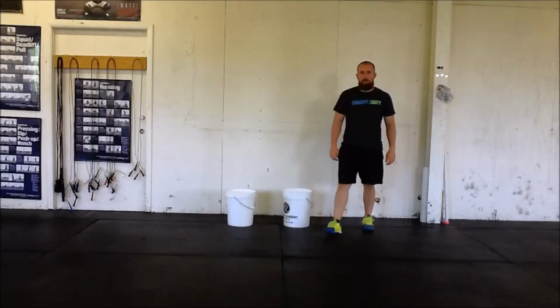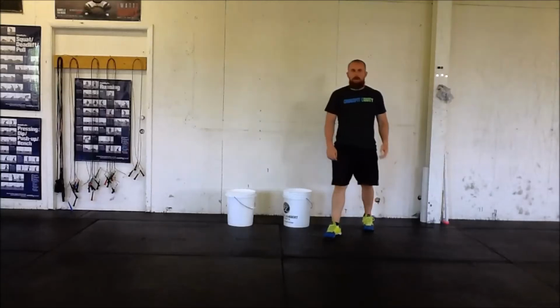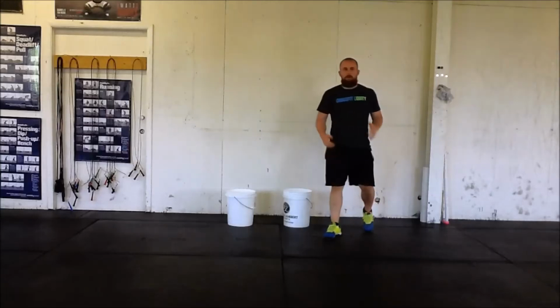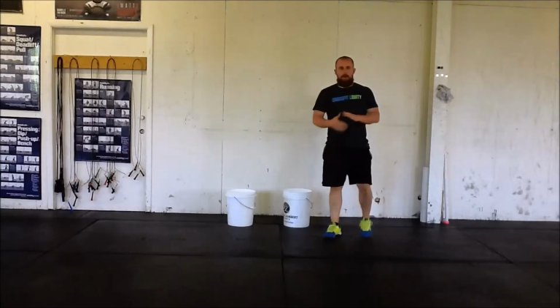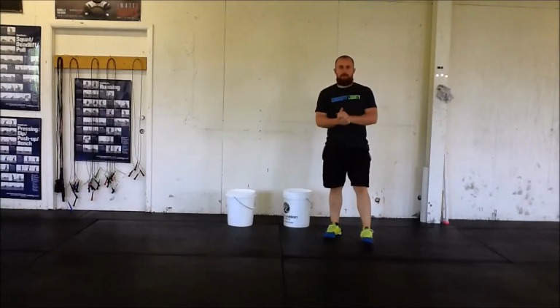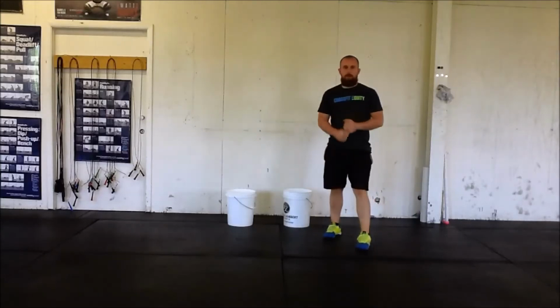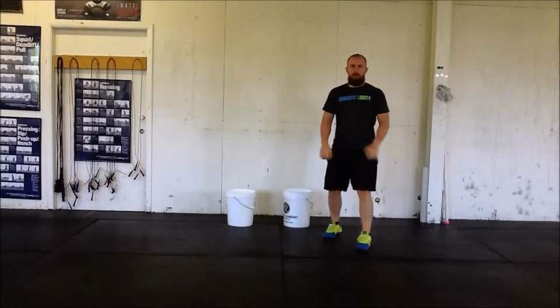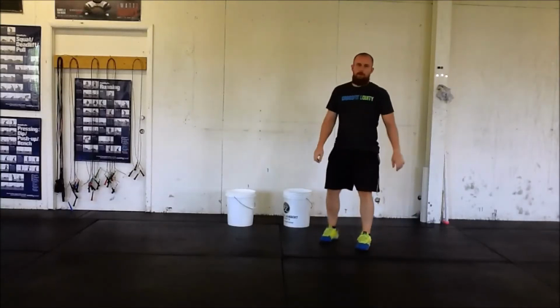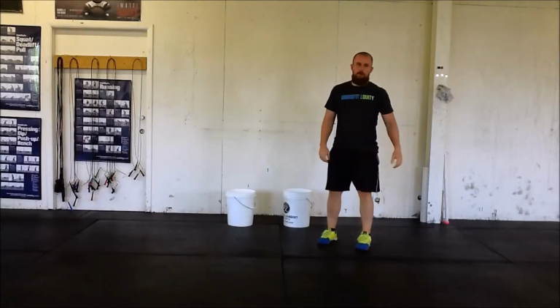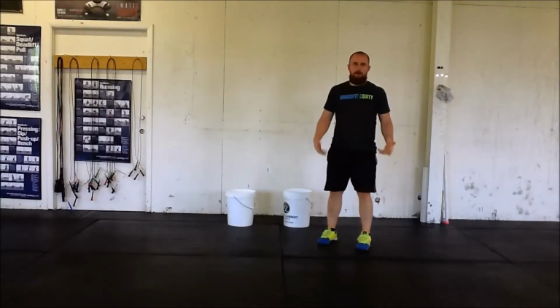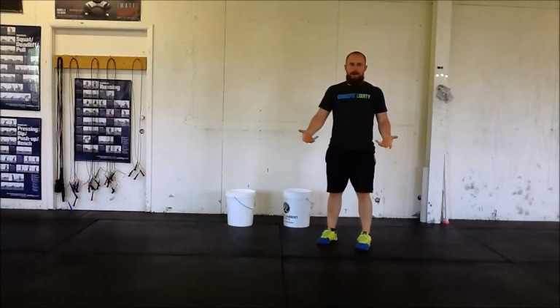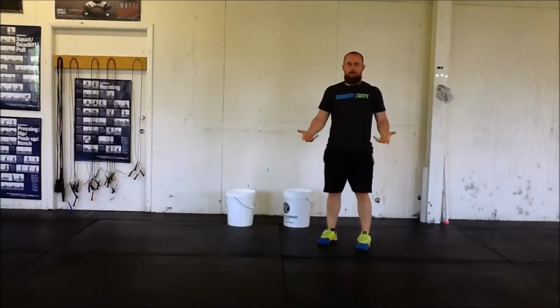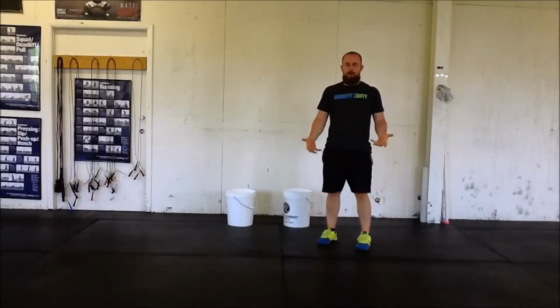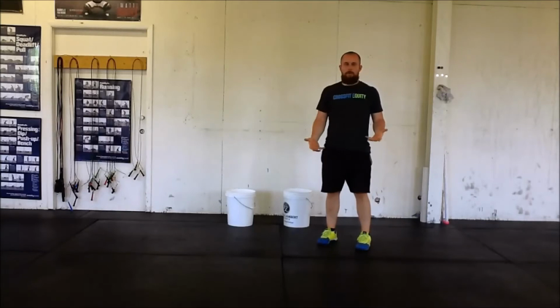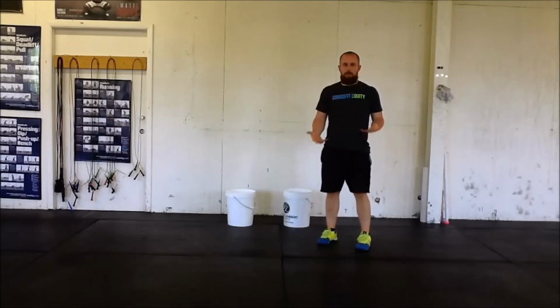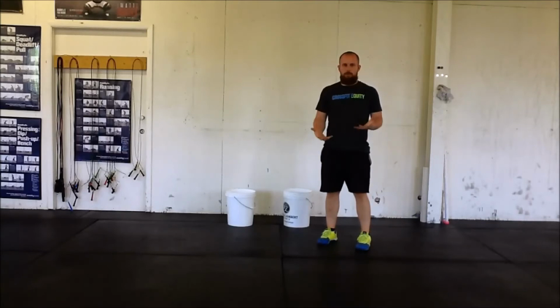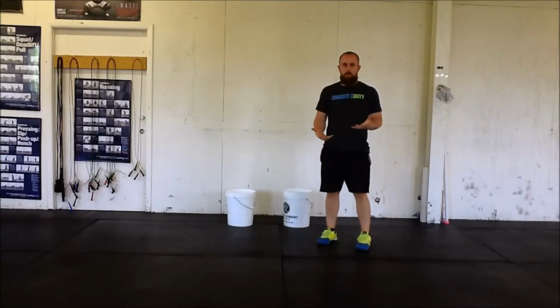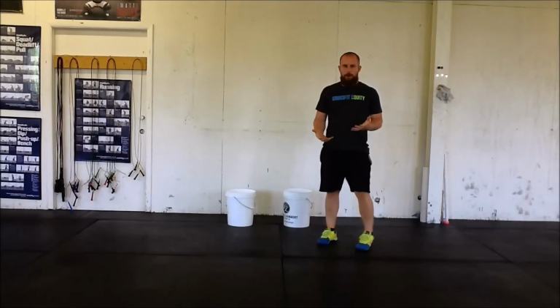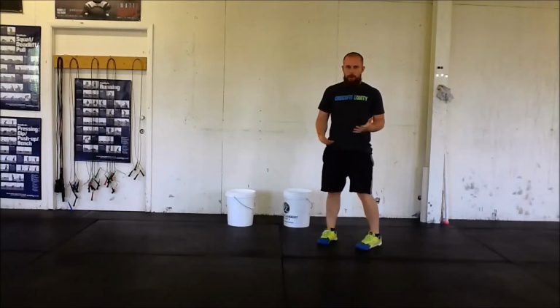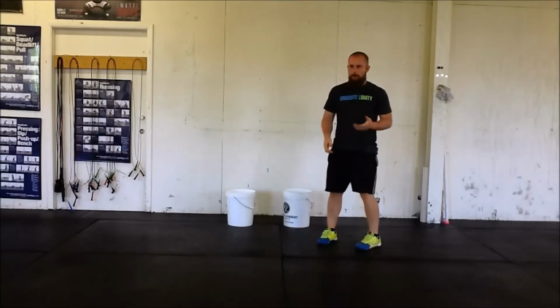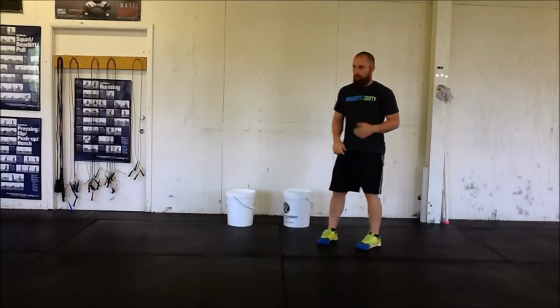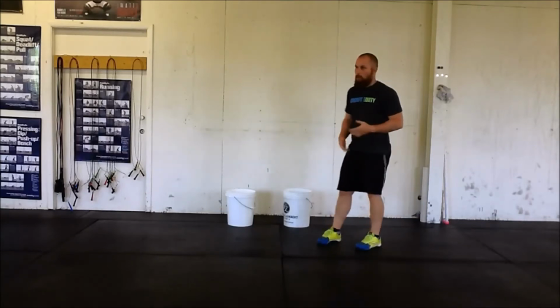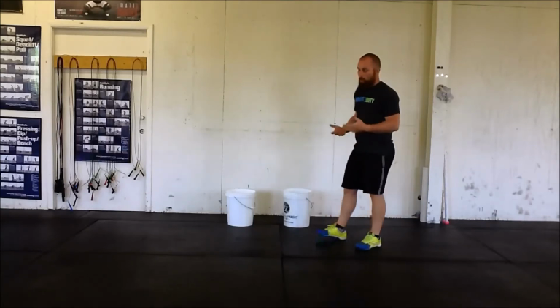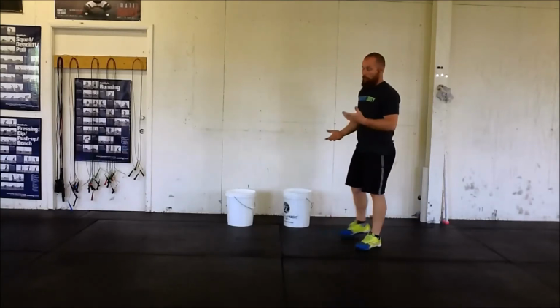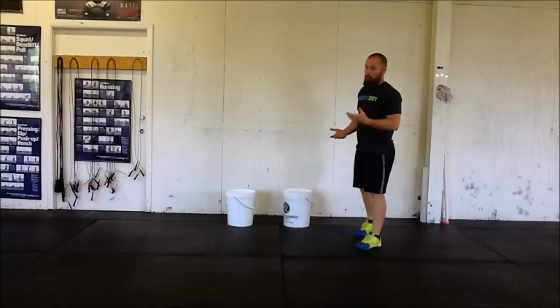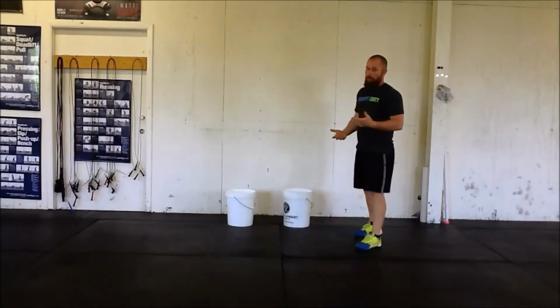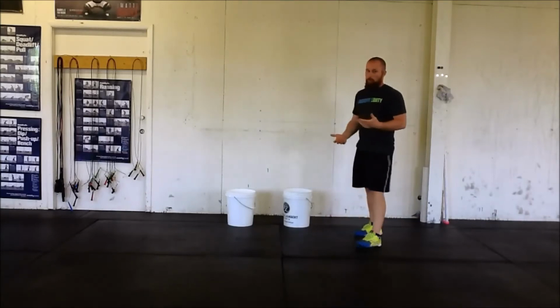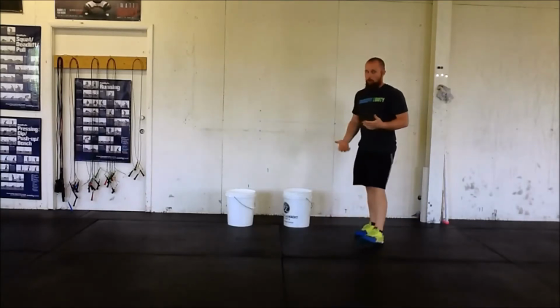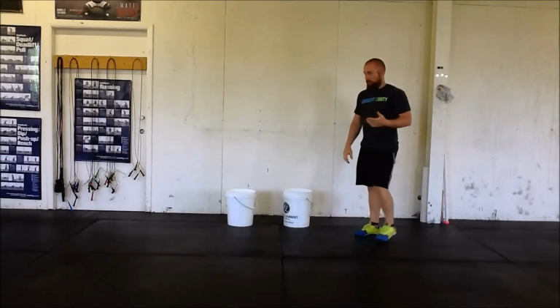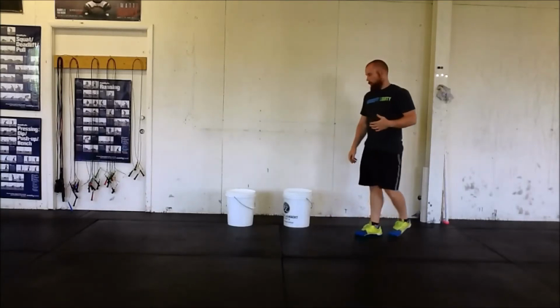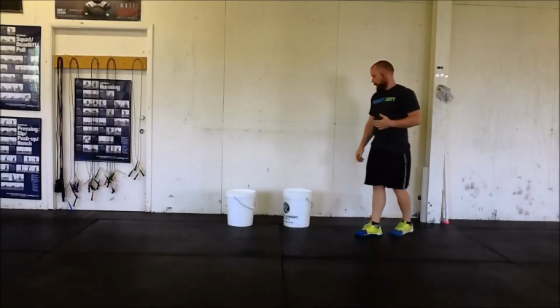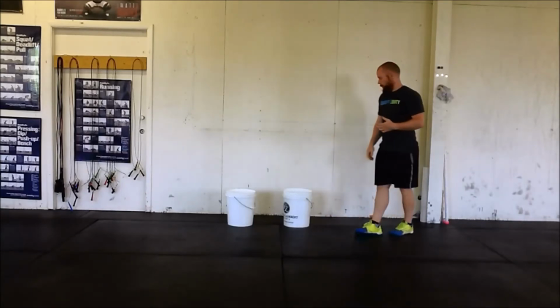What's going on guys, we're going to go over how to properly chalk your hands. Is there a right or wrong way to do this?